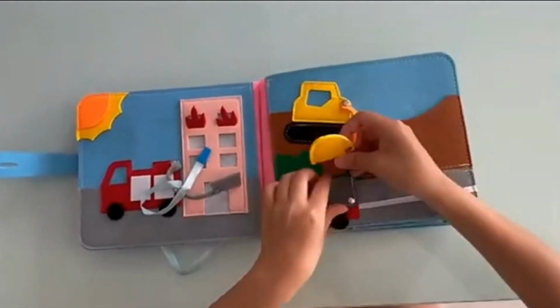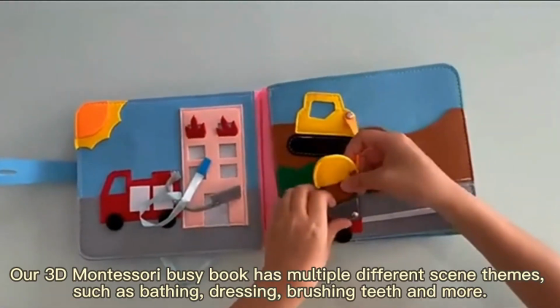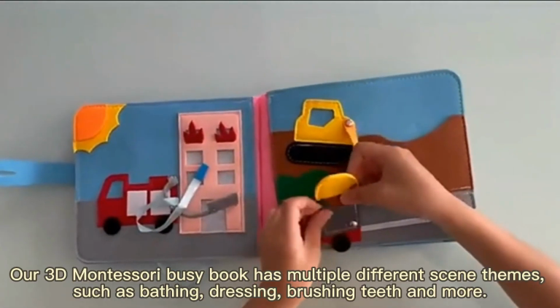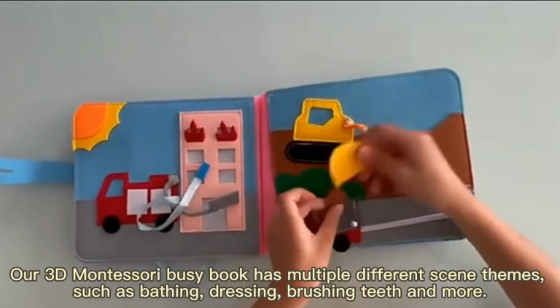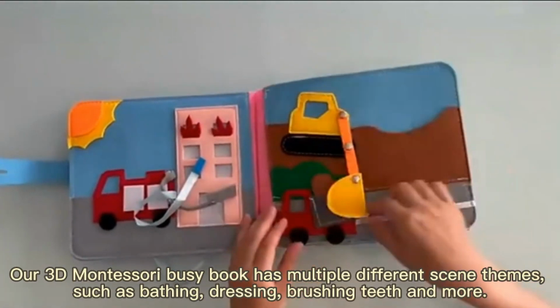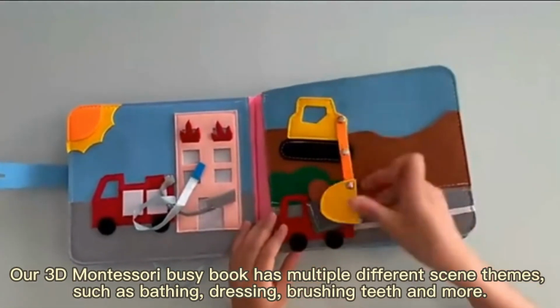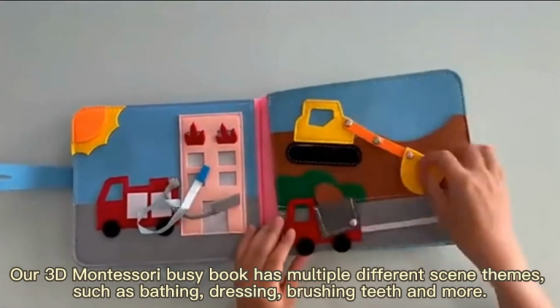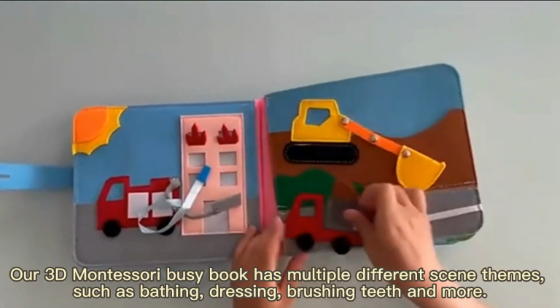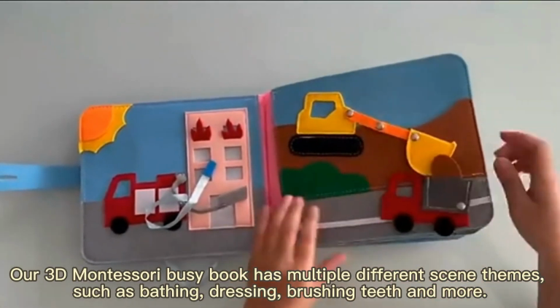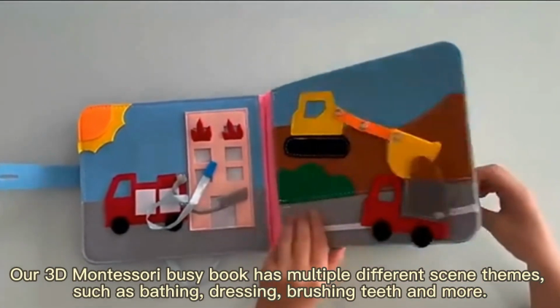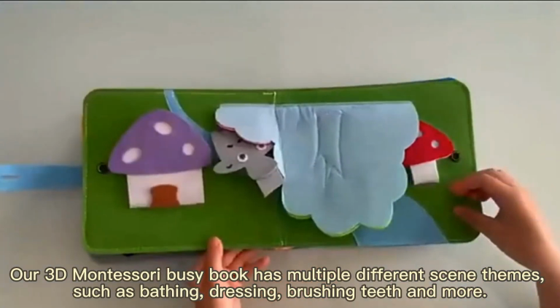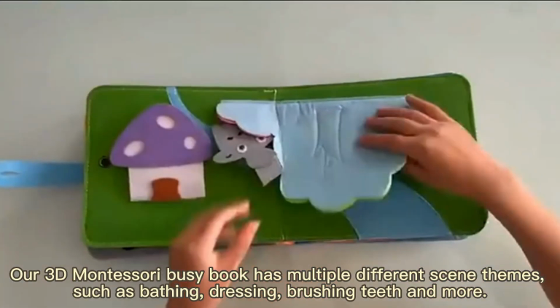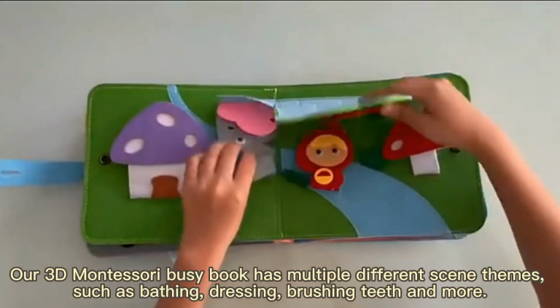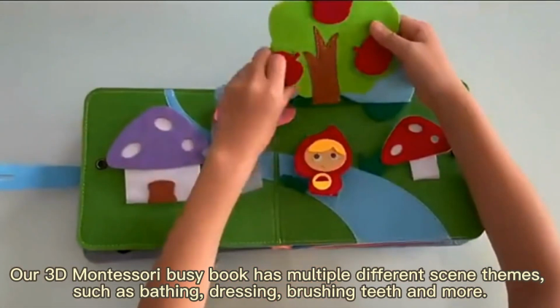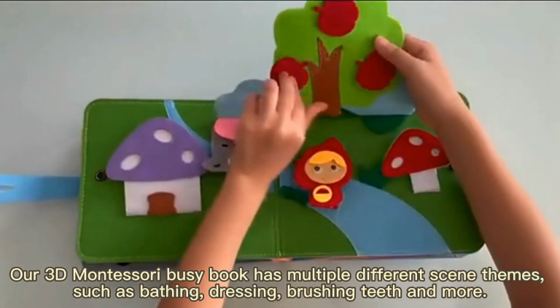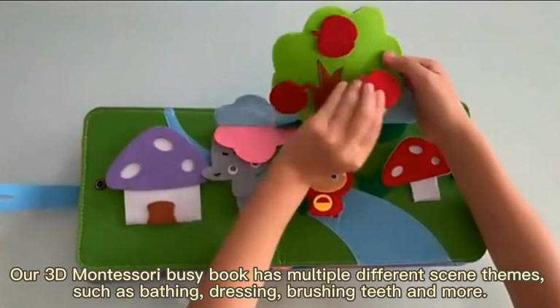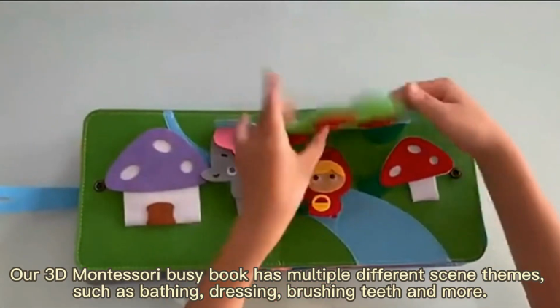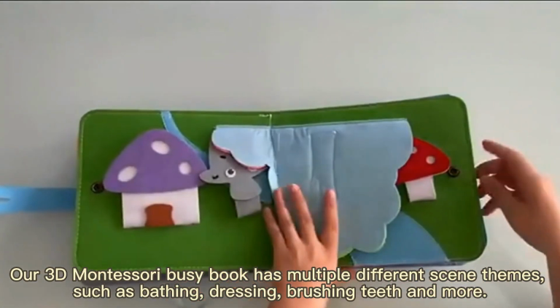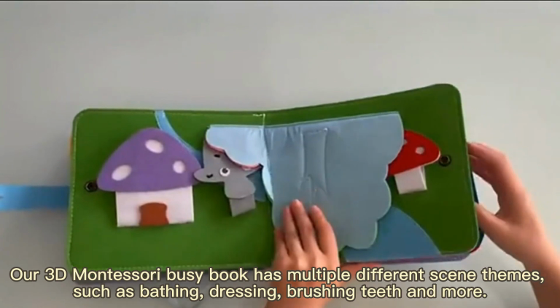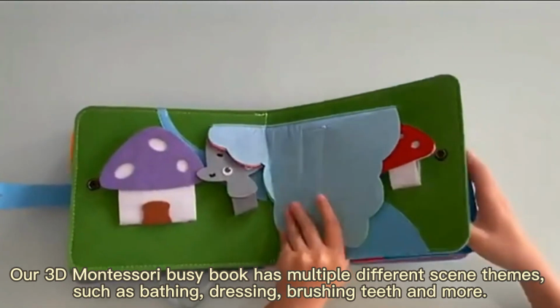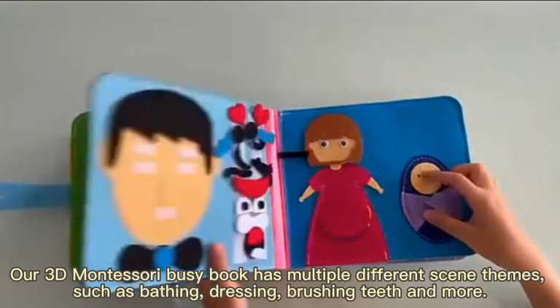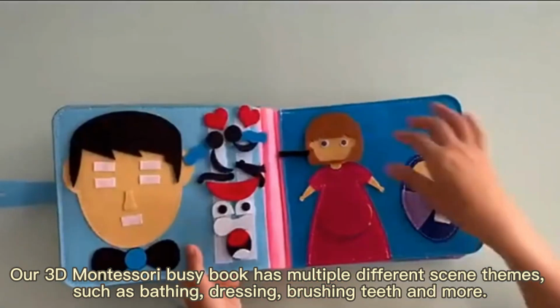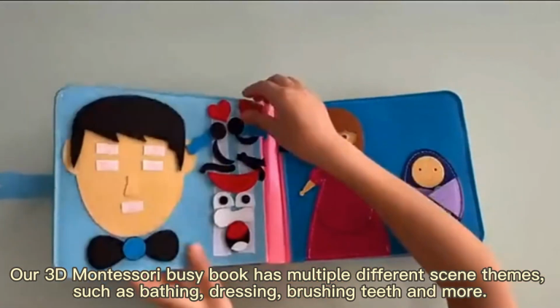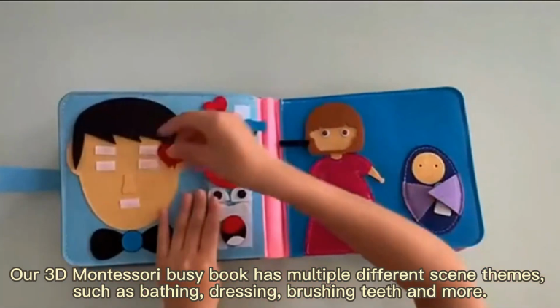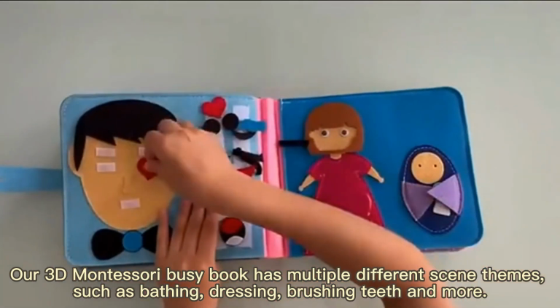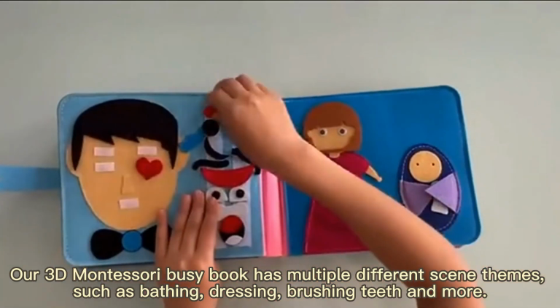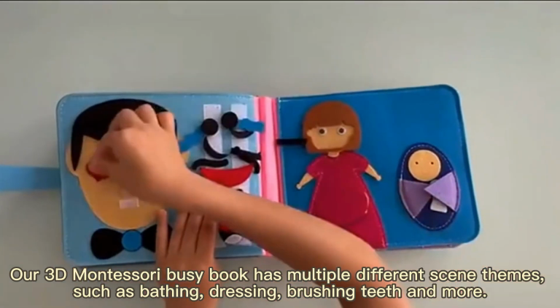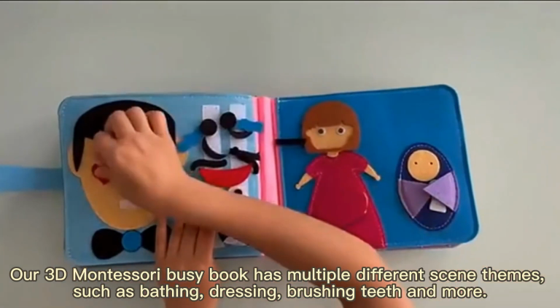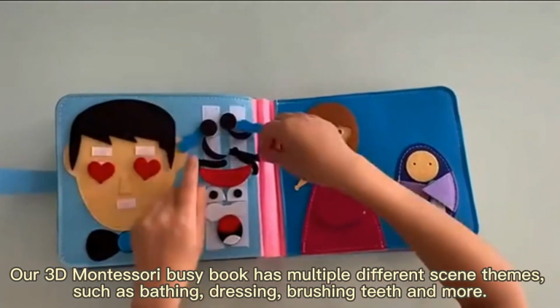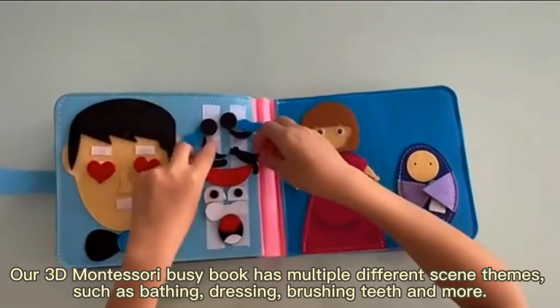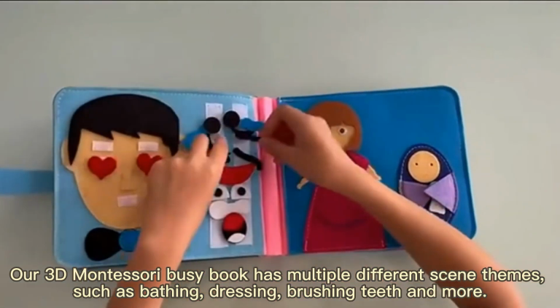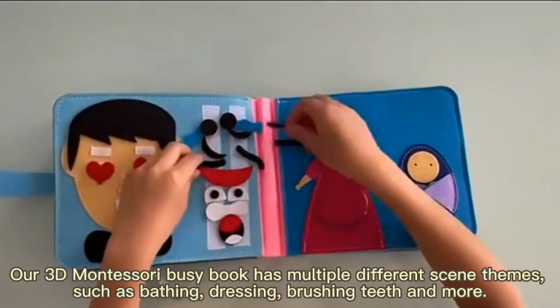Our son, the Montessori Busy Book, has multiple different scenes, such as bathing, dressing, brushing teeth and more.